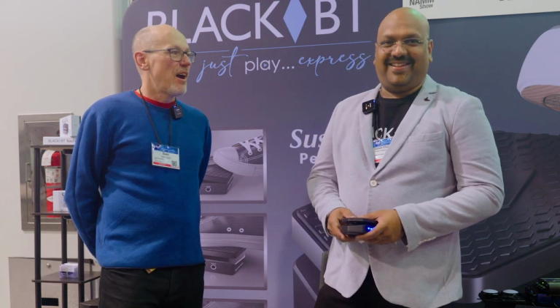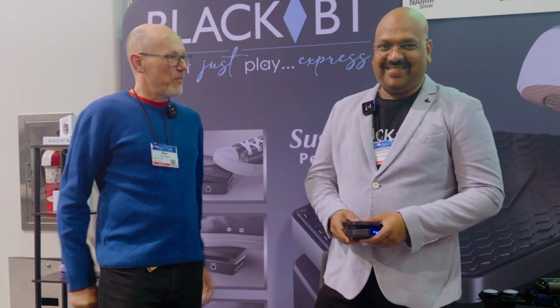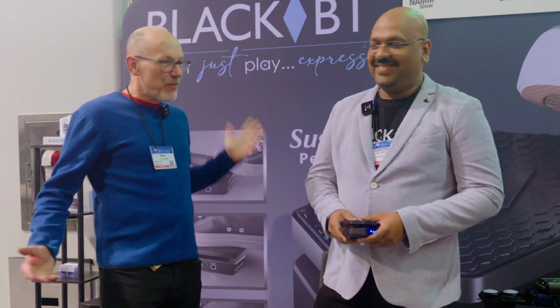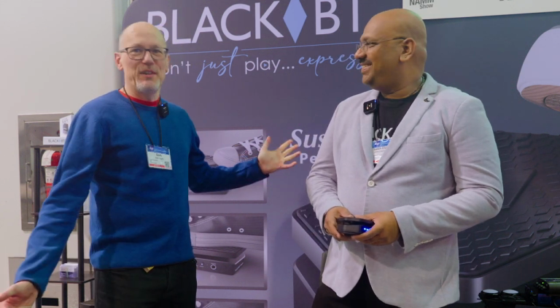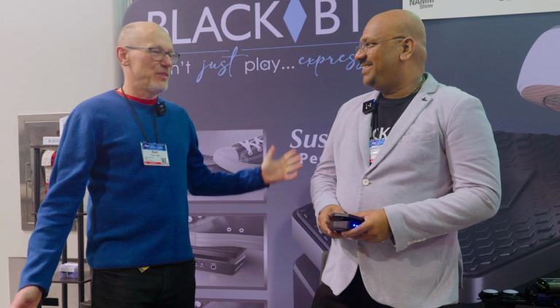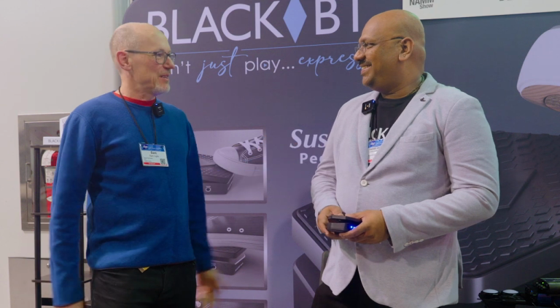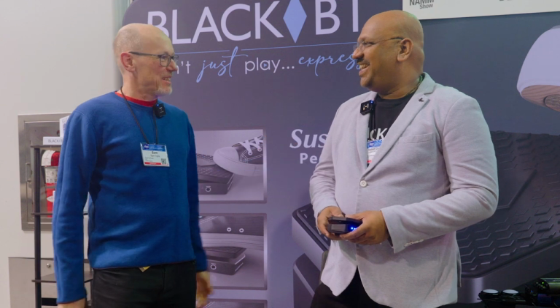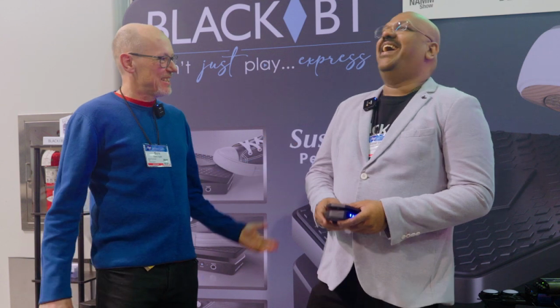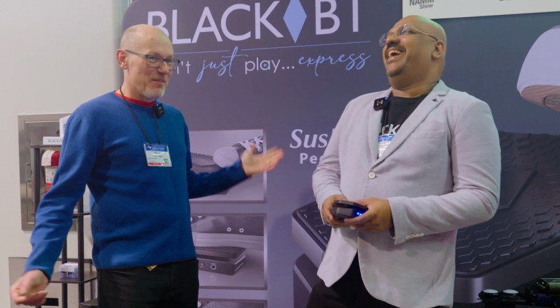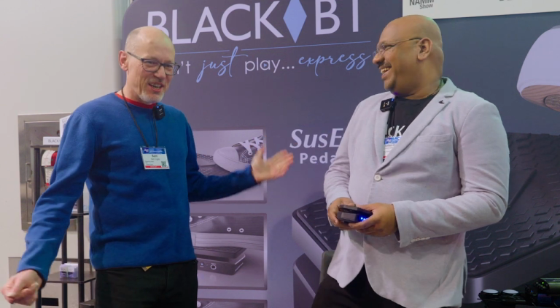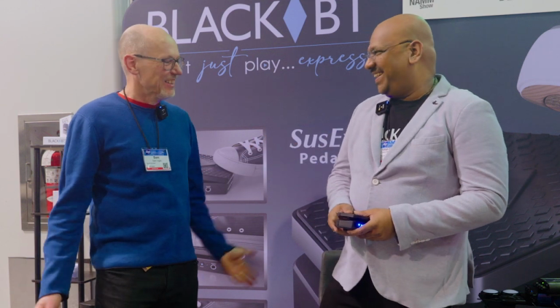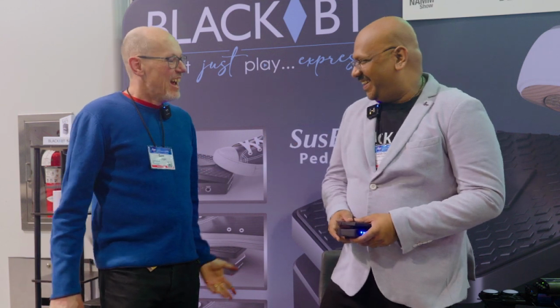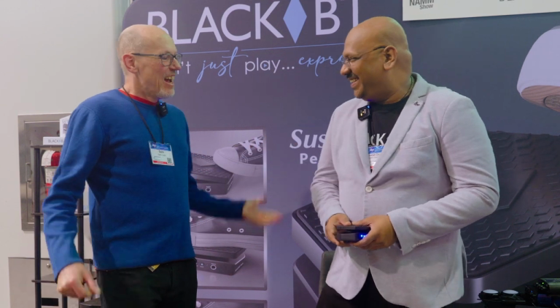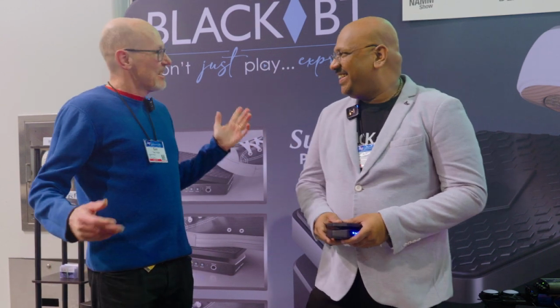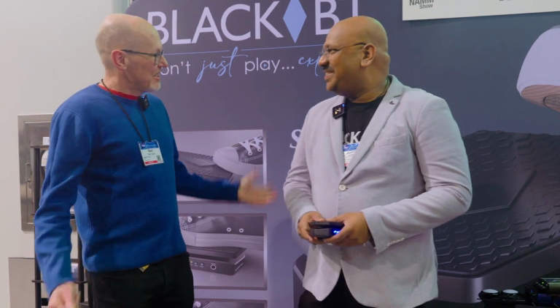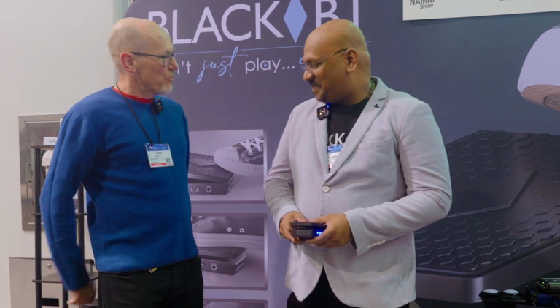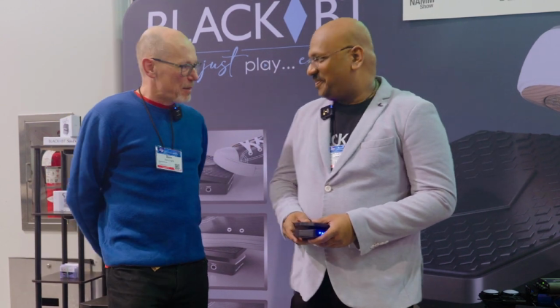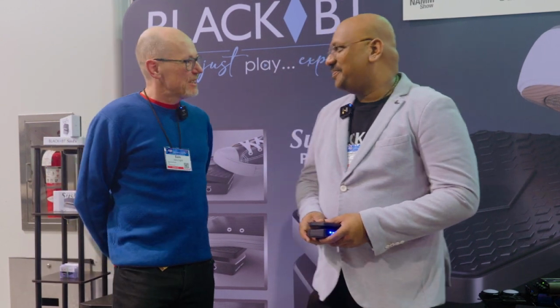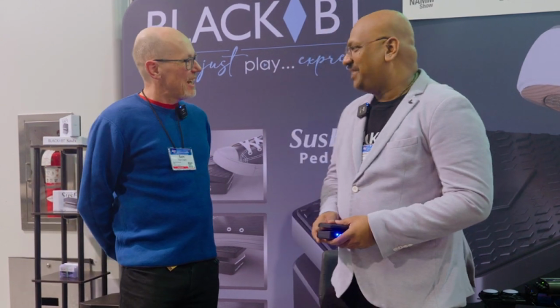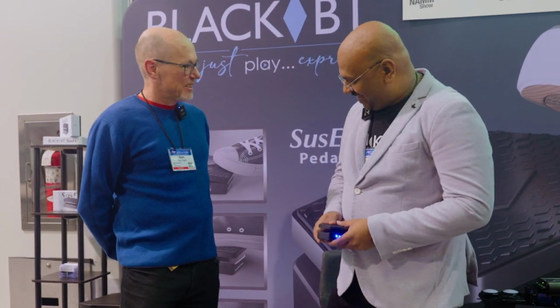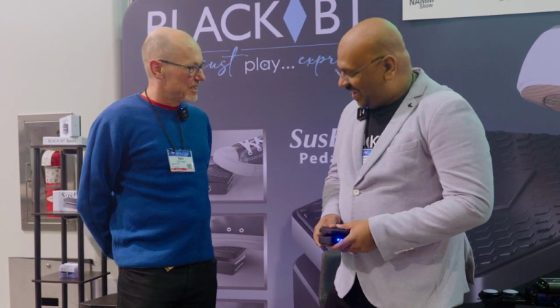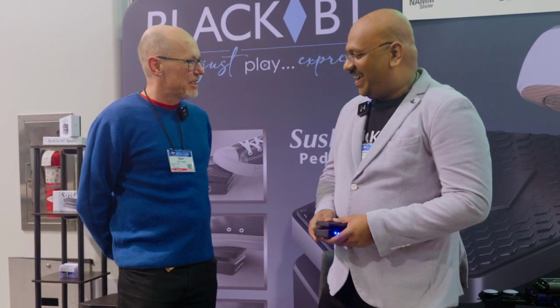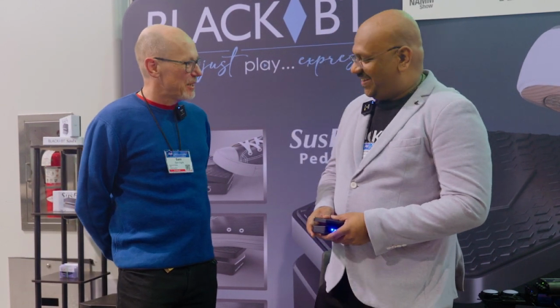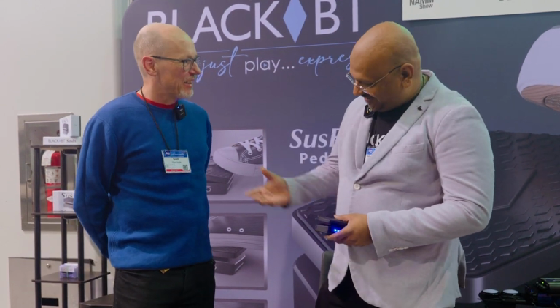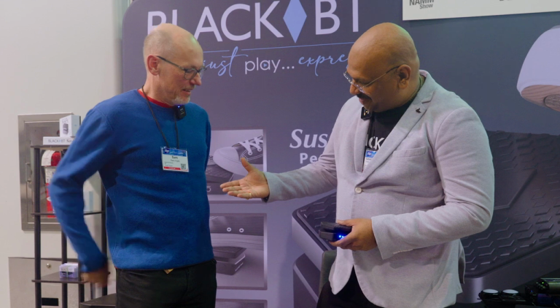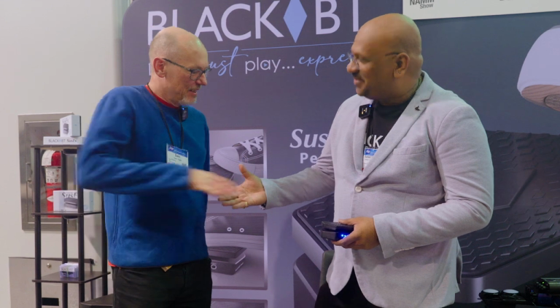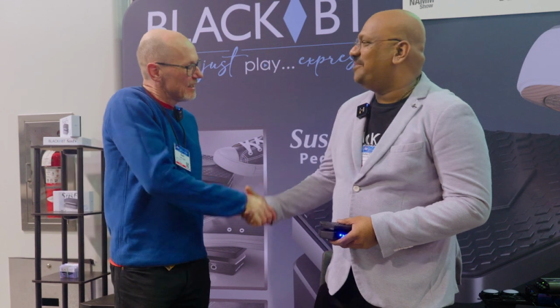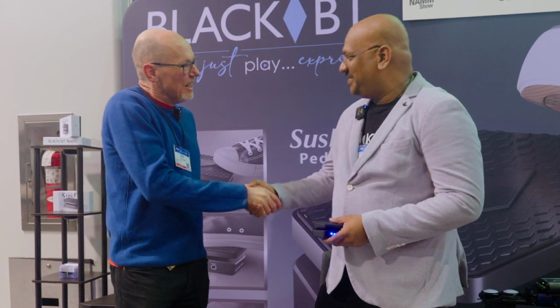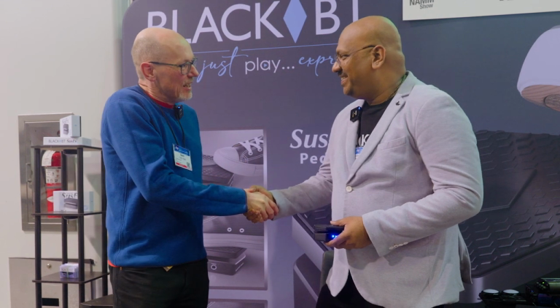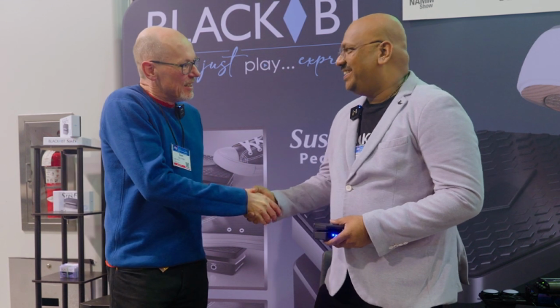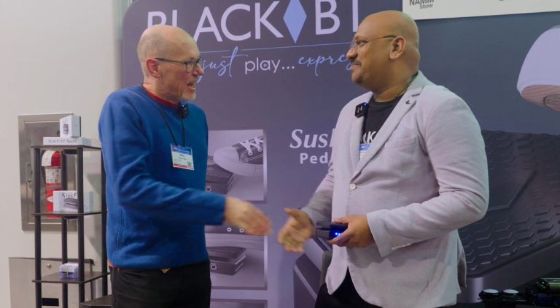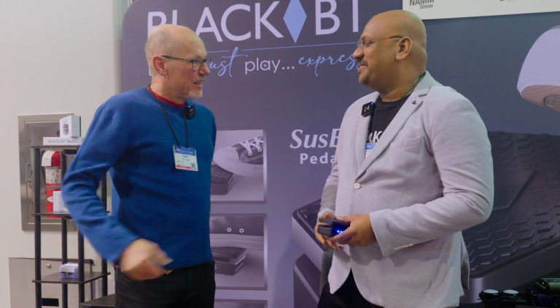Our very first victims of this NAMM show is Satish from BlackBT. Hello, Satish. It's great to meet you. Hi, great to meet you, Sam. Nice to meet you.